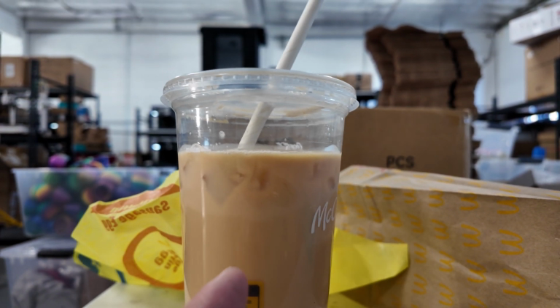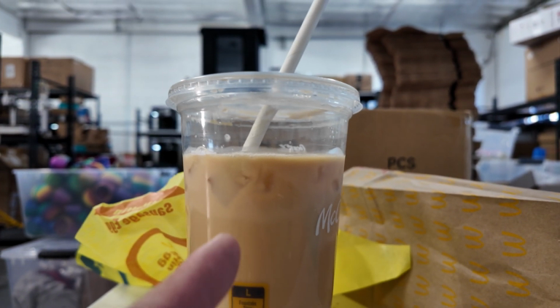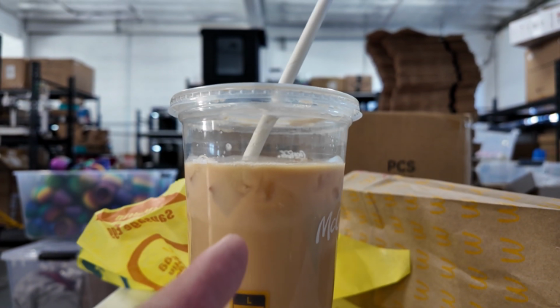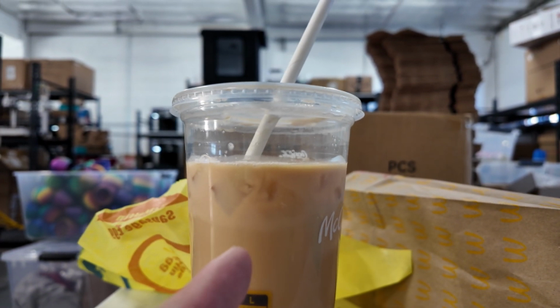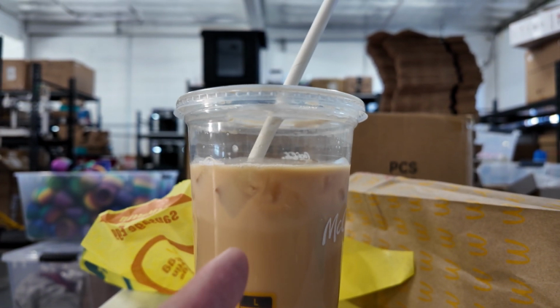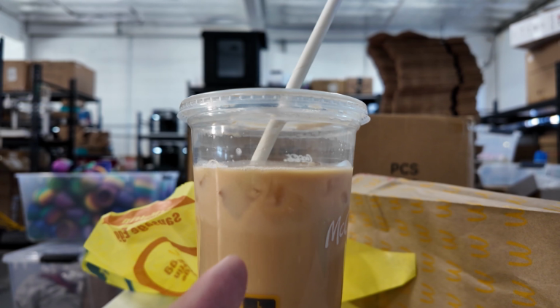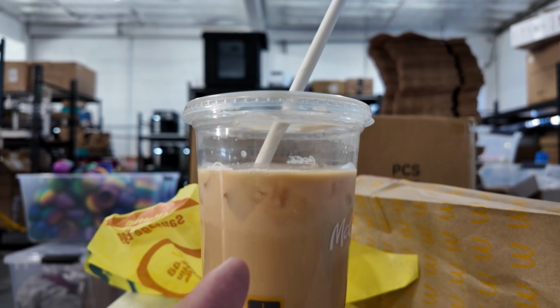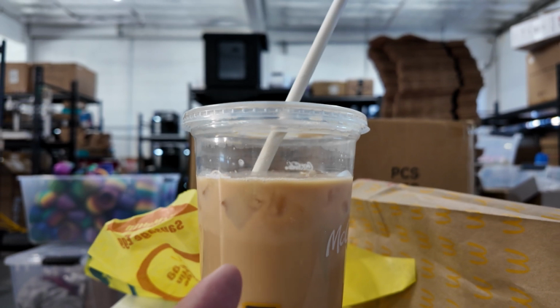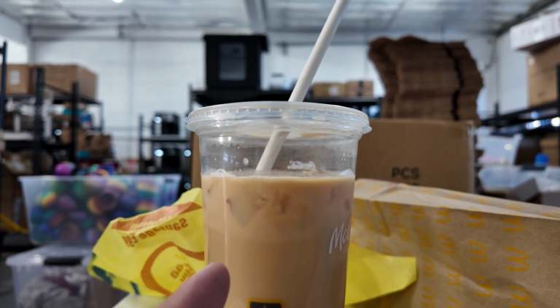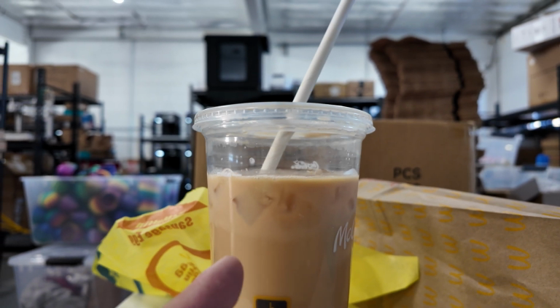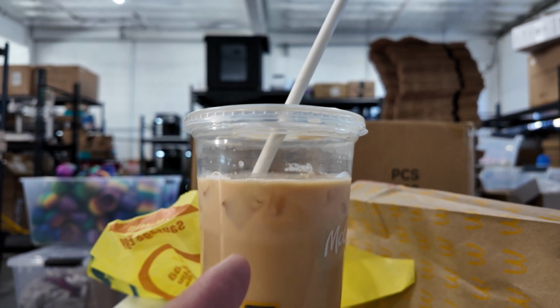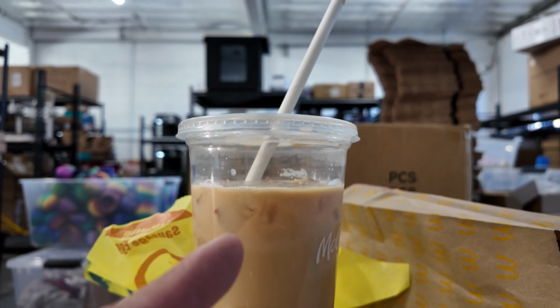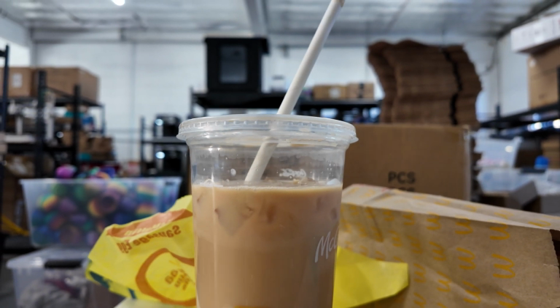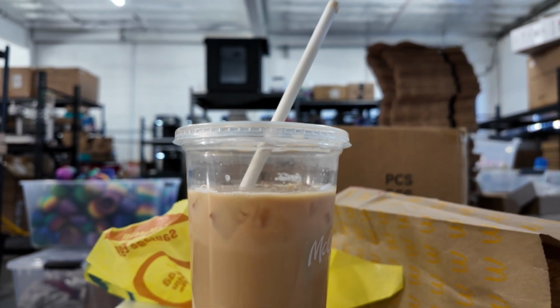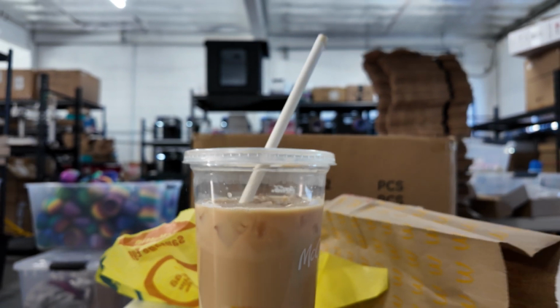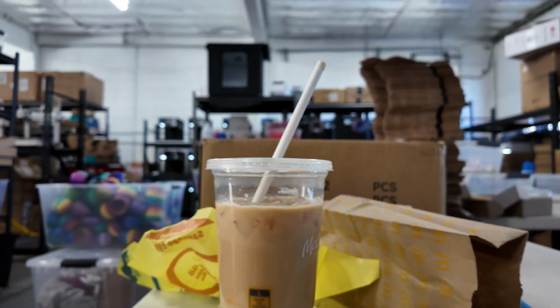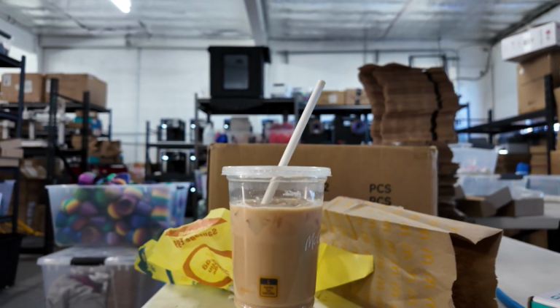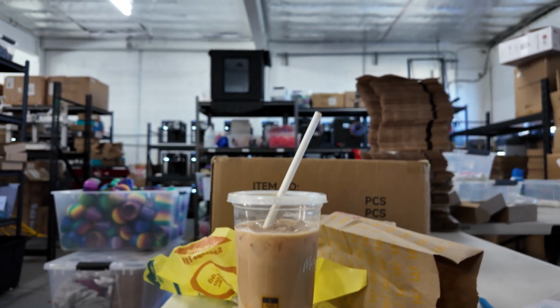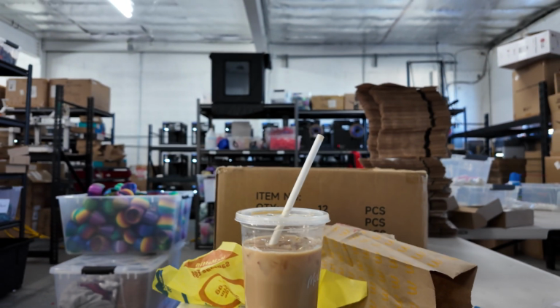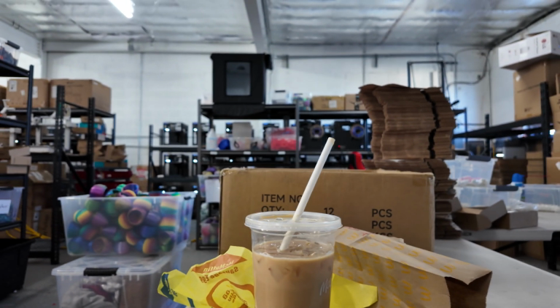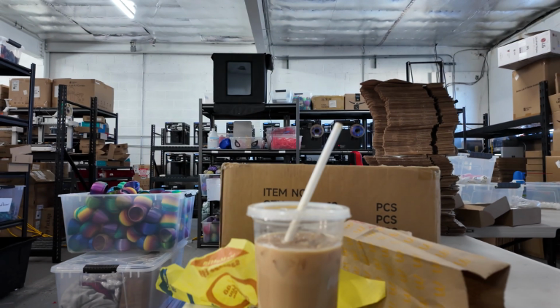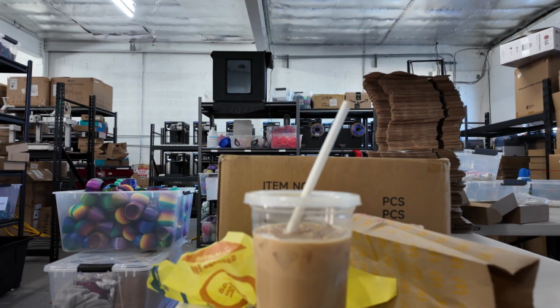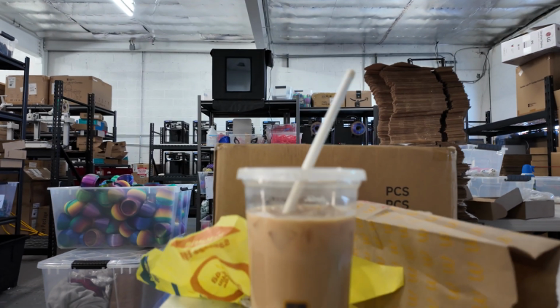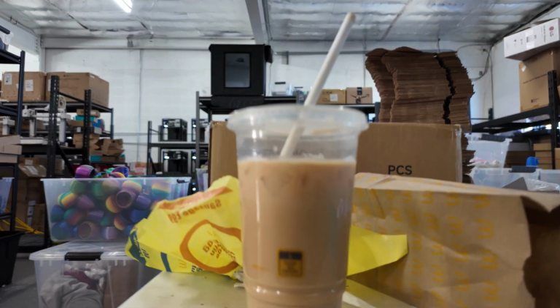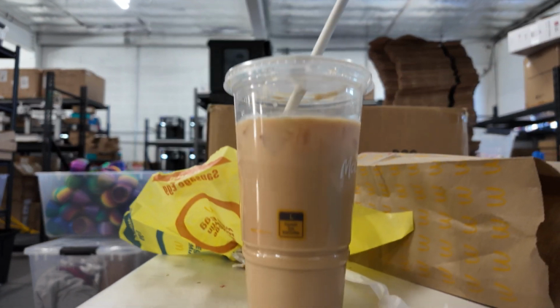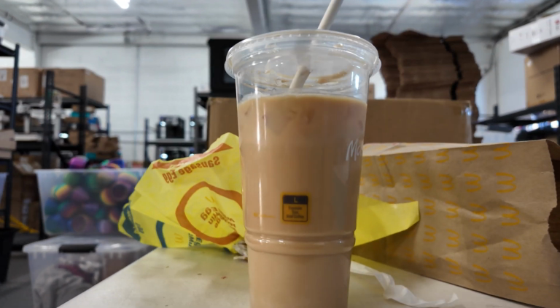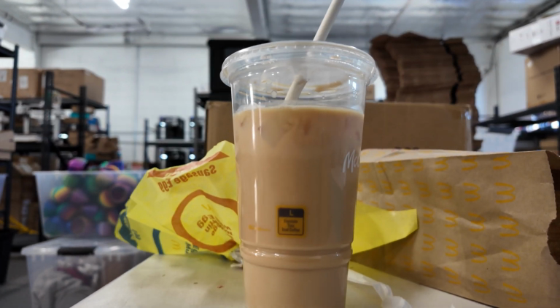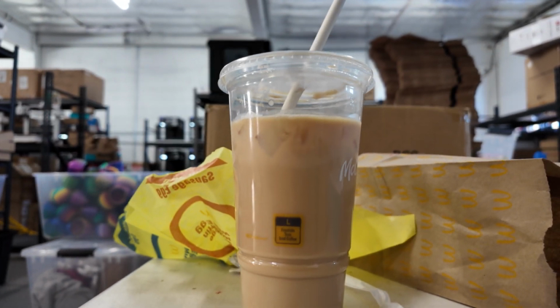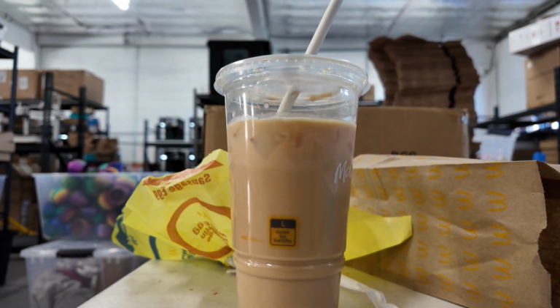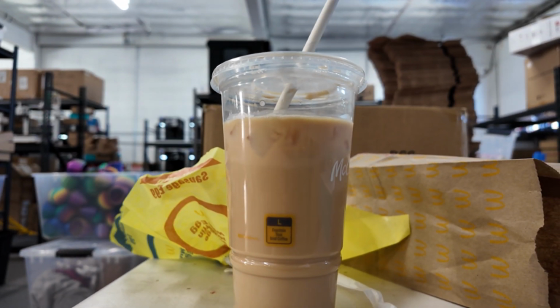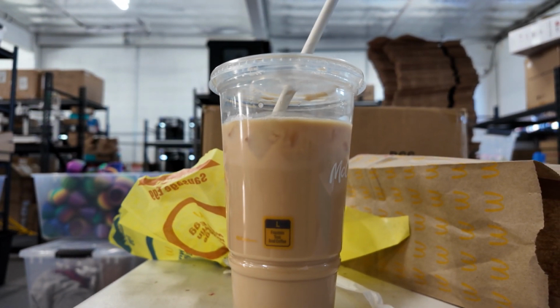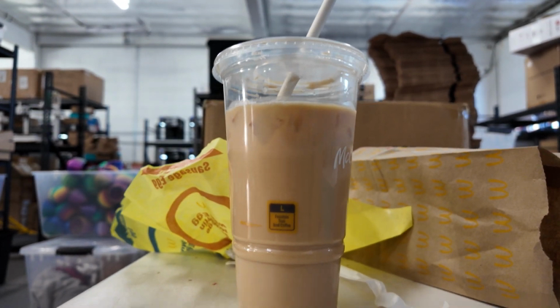They didn't put sugar in my coffee. Tastes terrible.